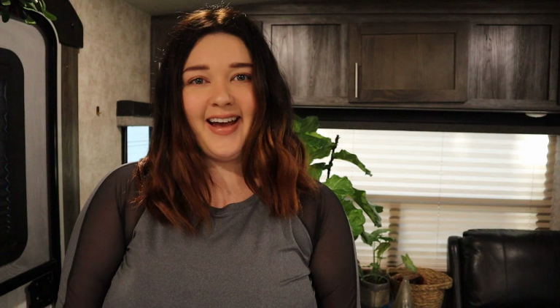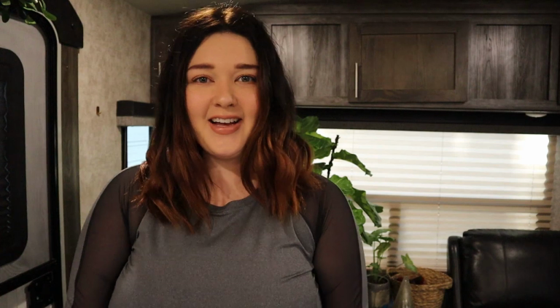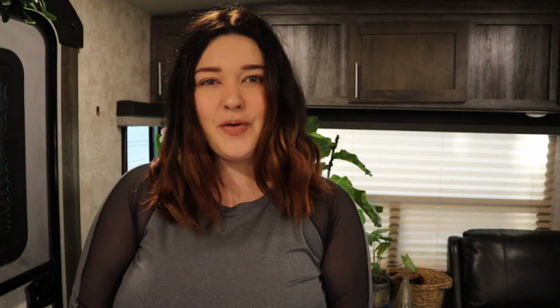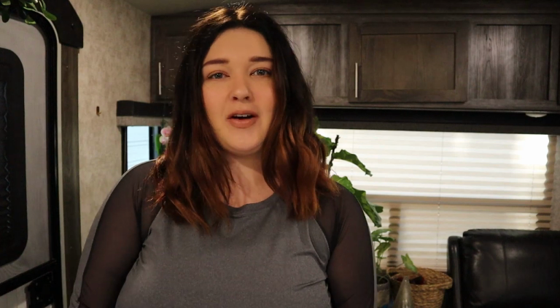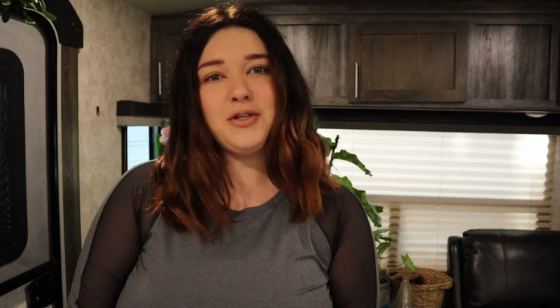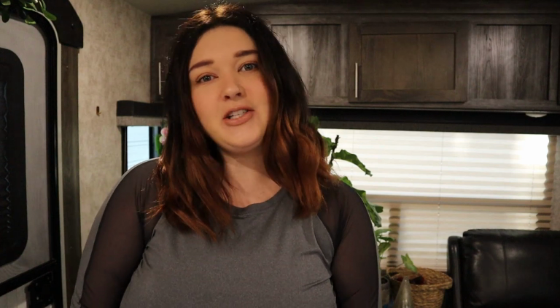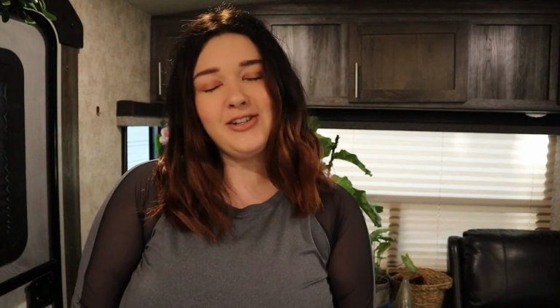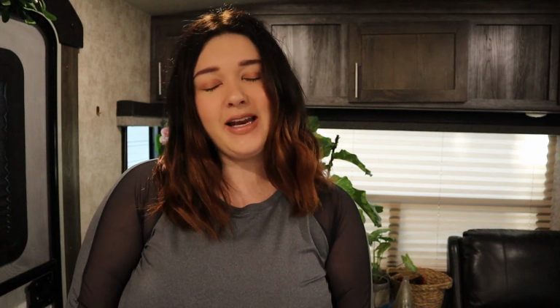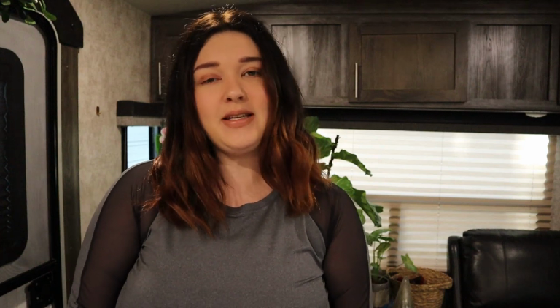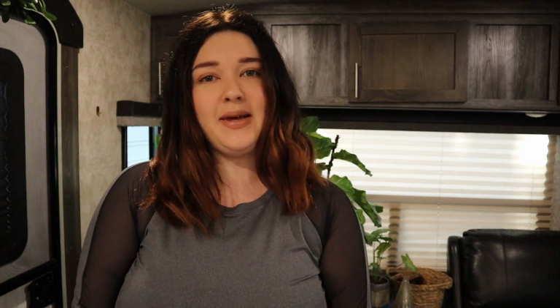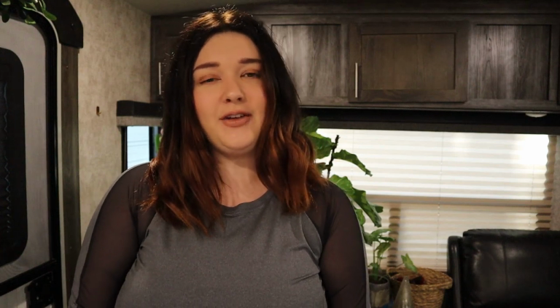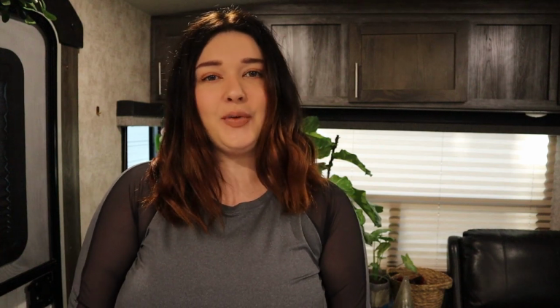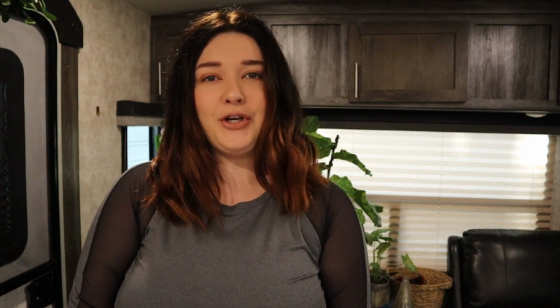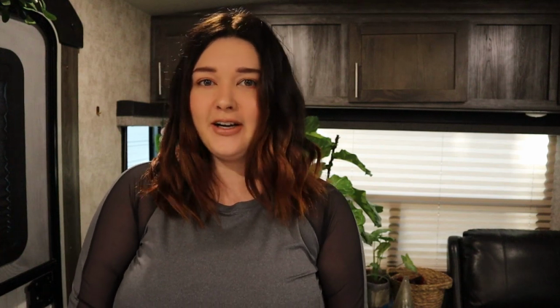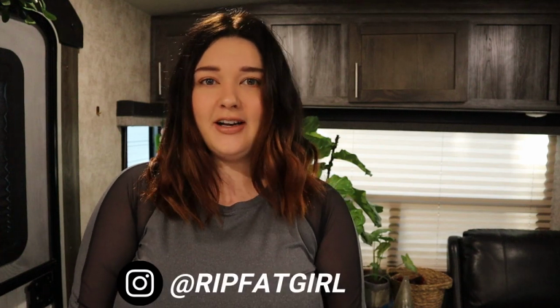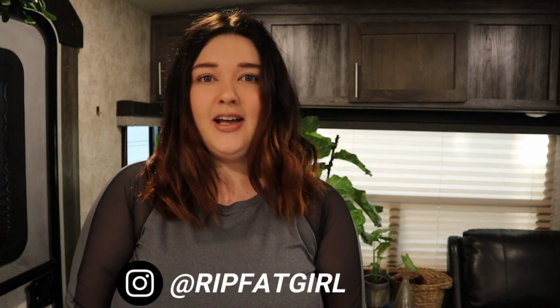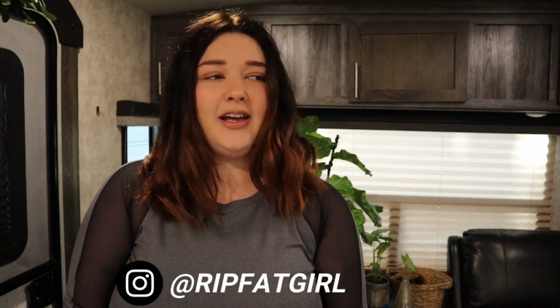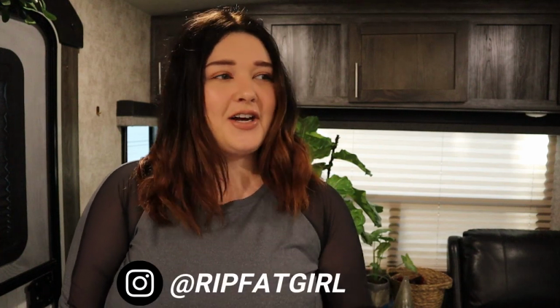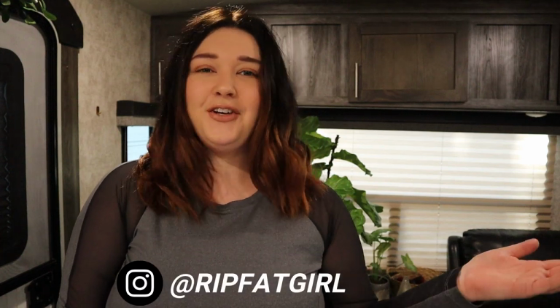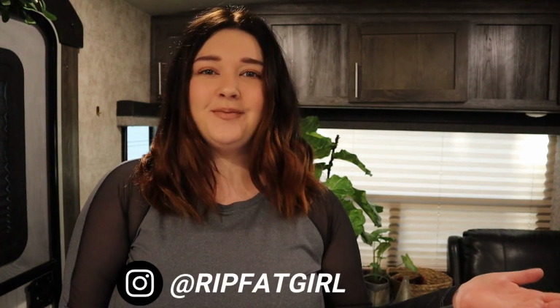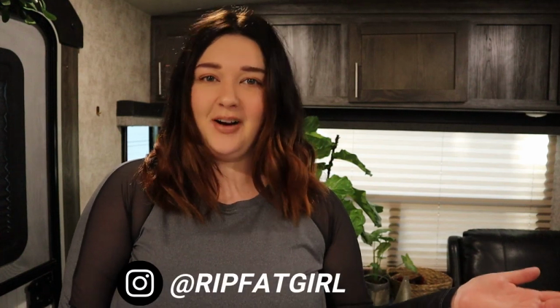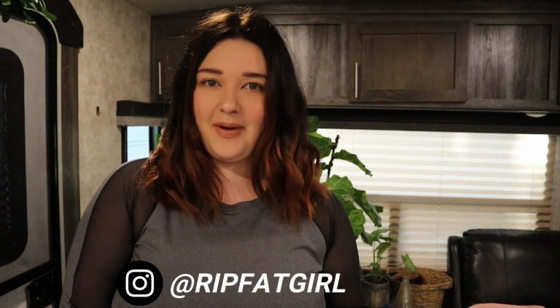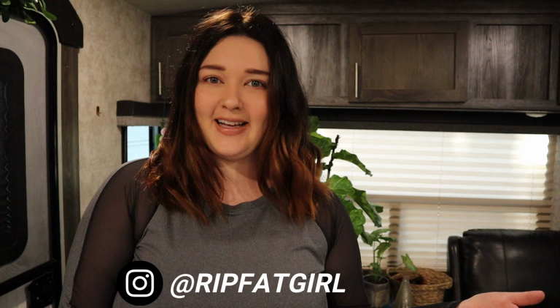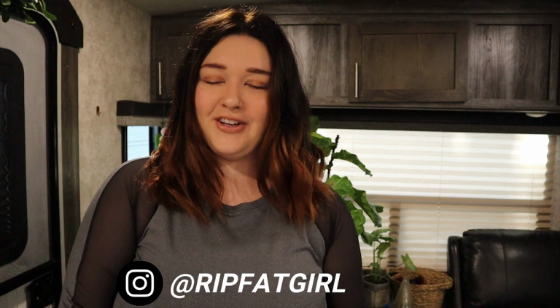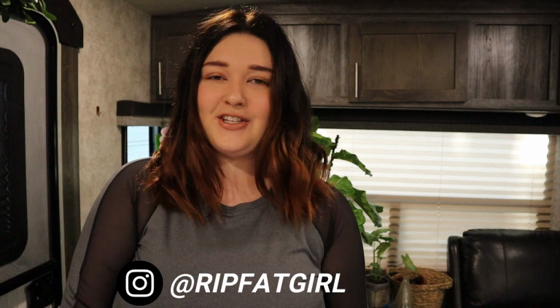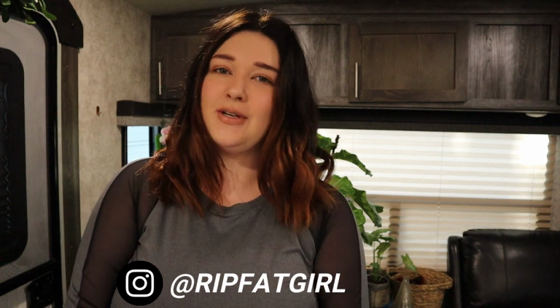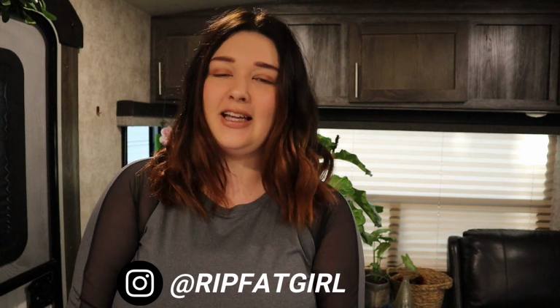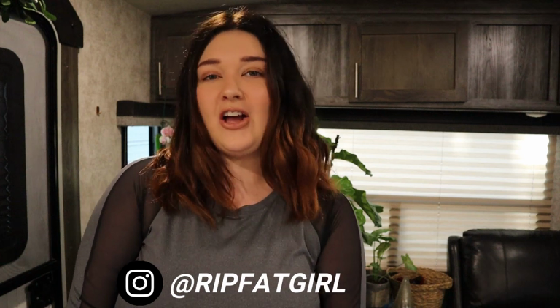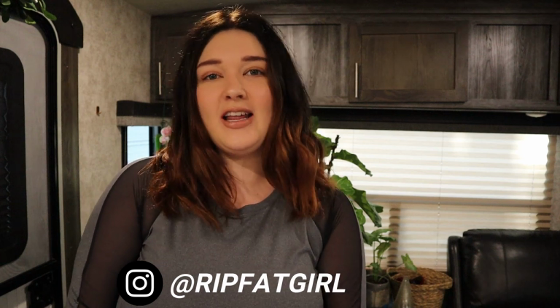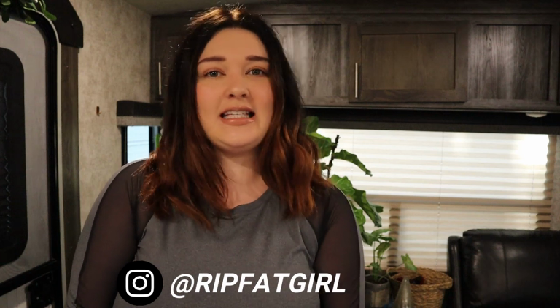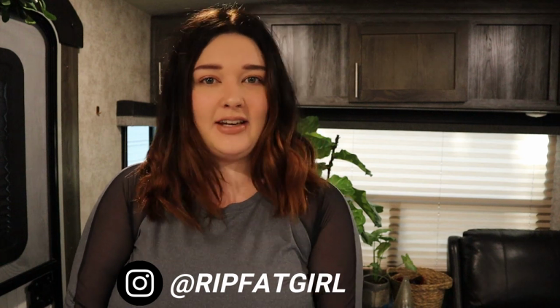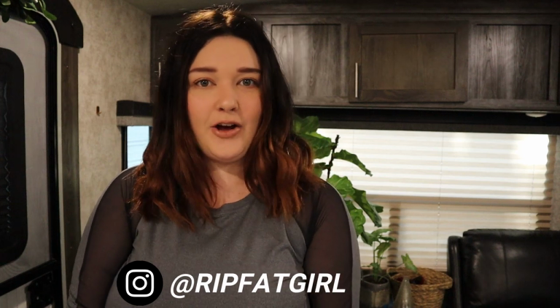Hi guys, welcome to my channel. My name is Amanda if you are new here. If you're not new, welcome back. Thank you guys so much for clicking on this video.